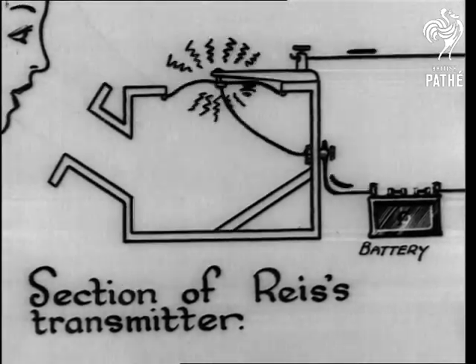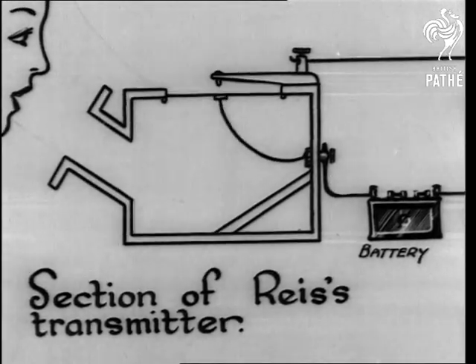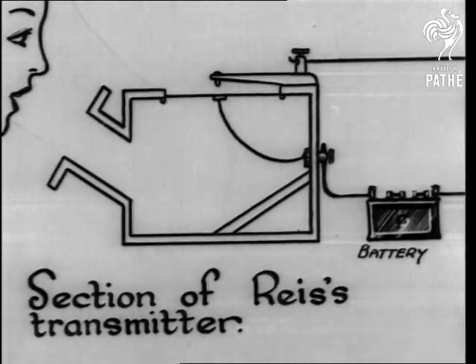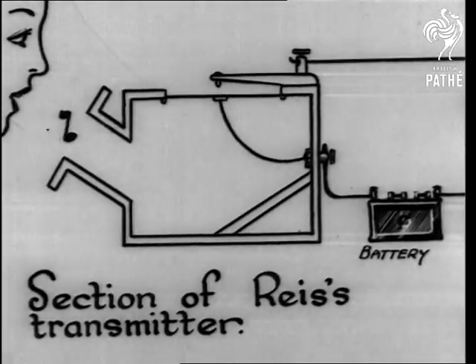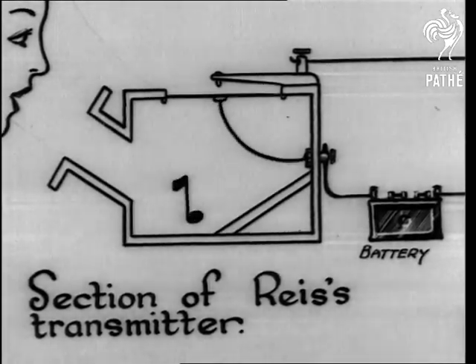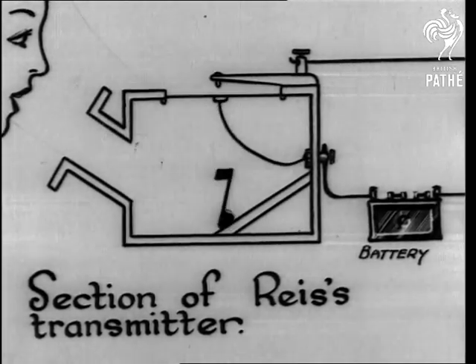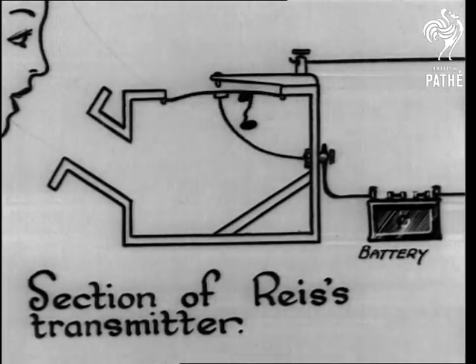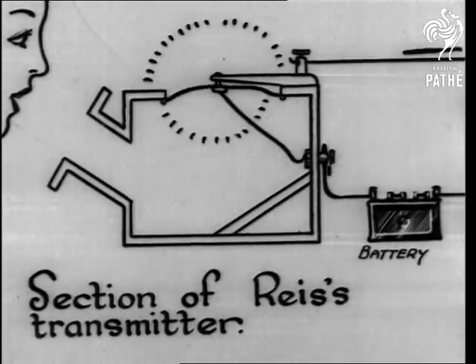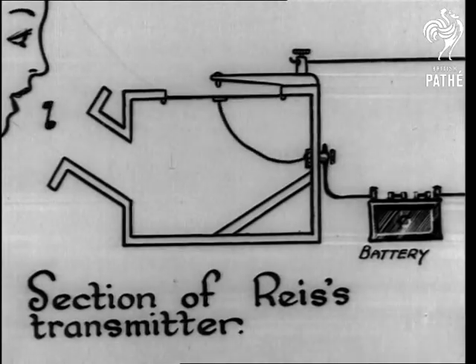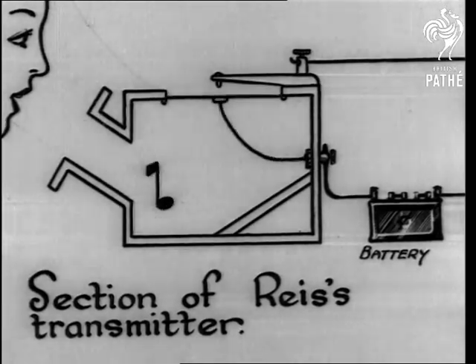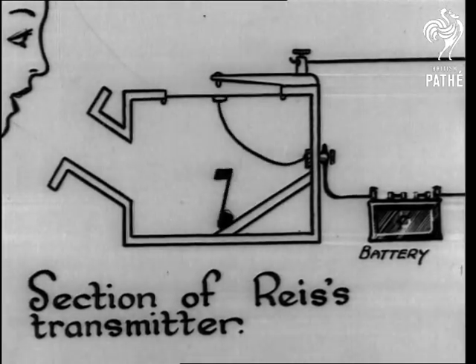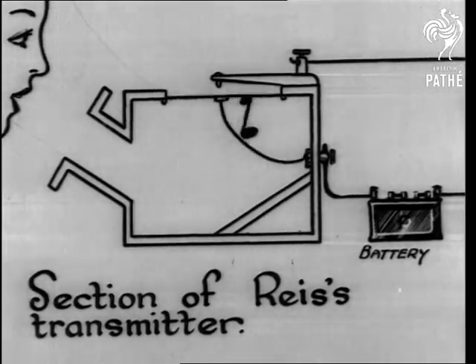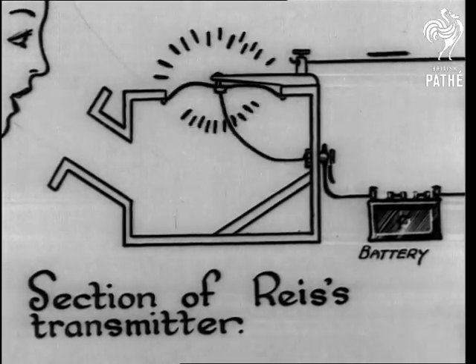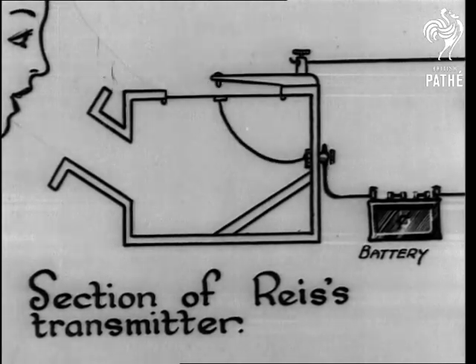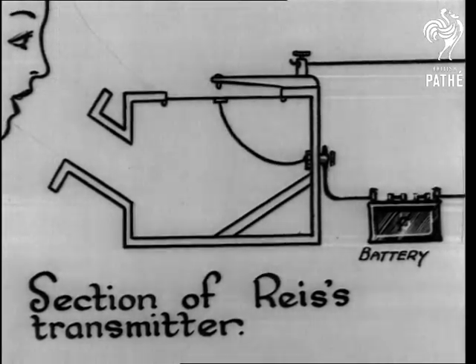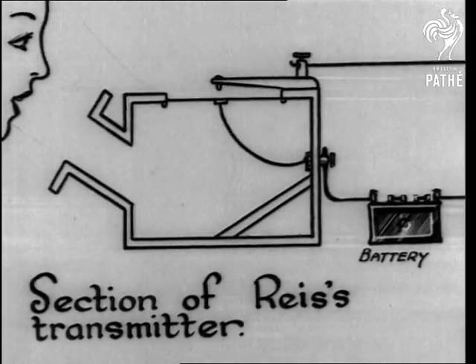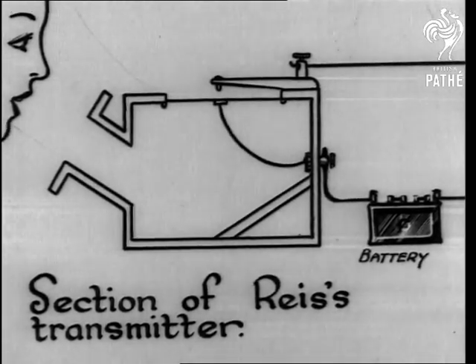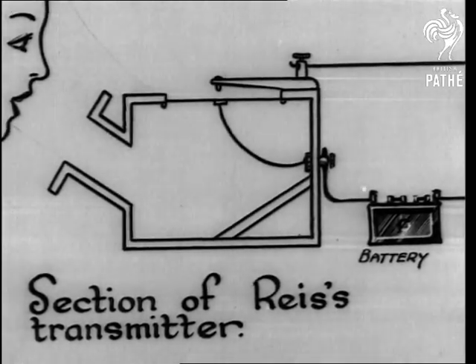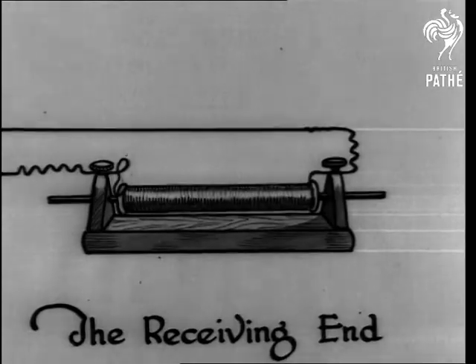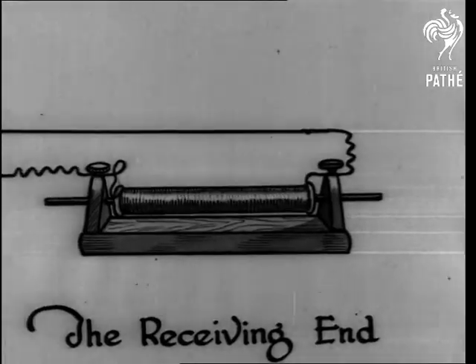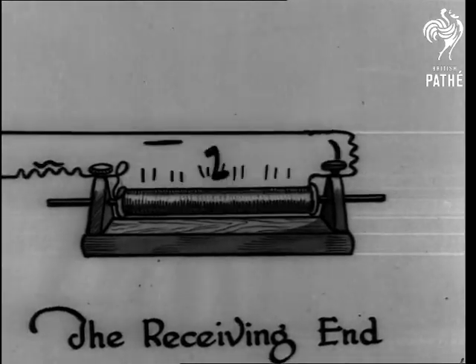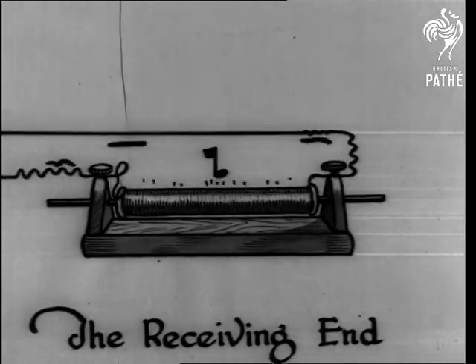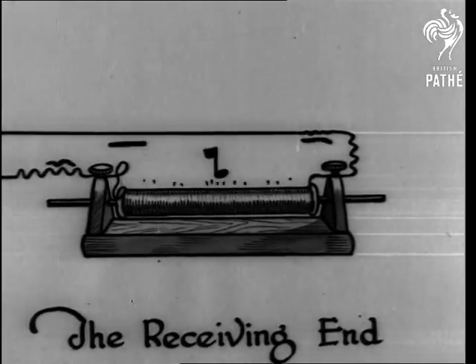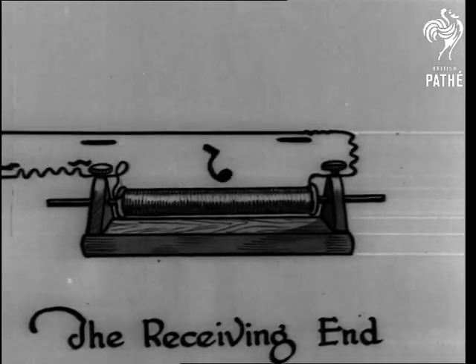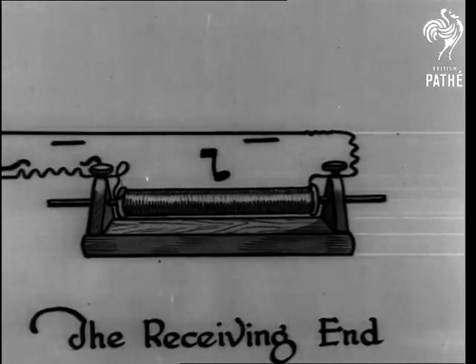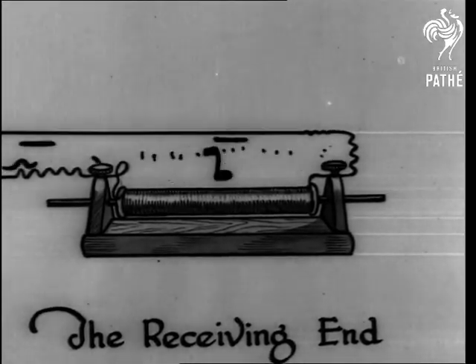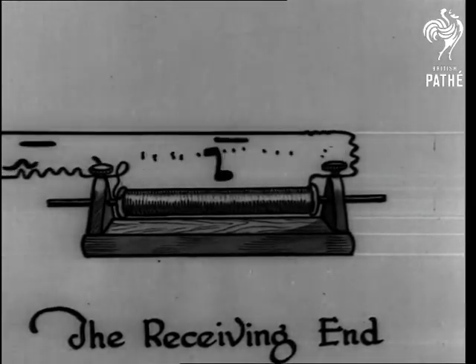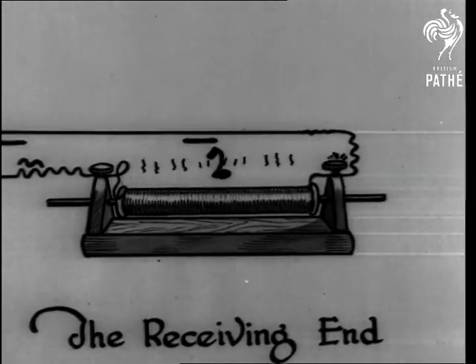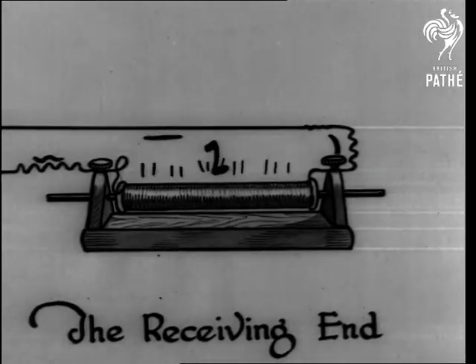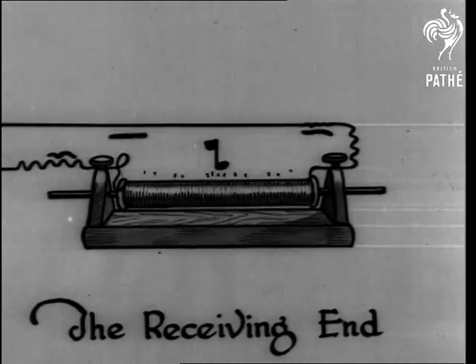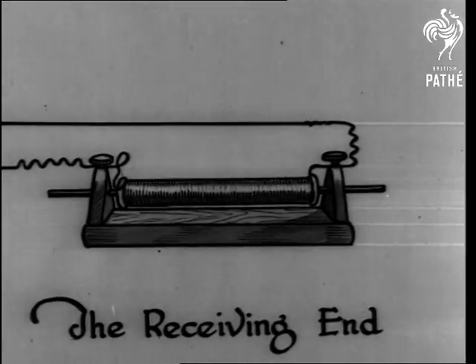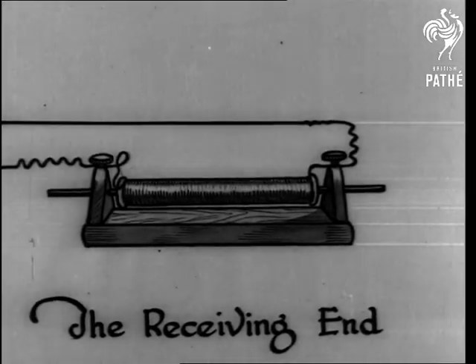The instrument could only transmit music, not speech, and was therefore quite useless unless you had a musical voice.